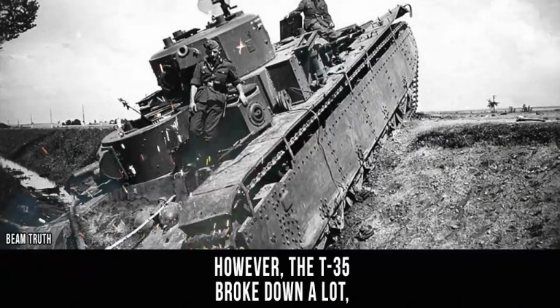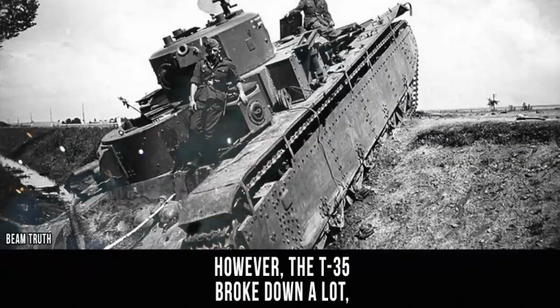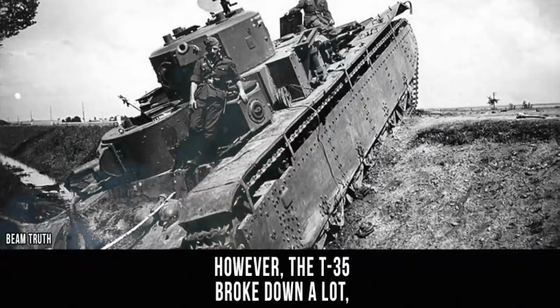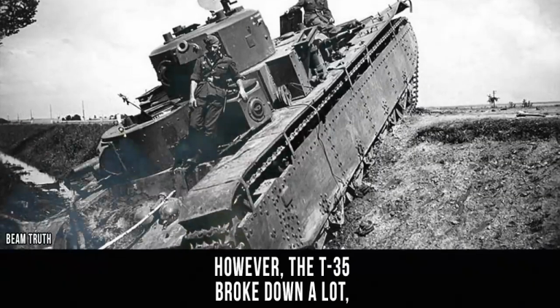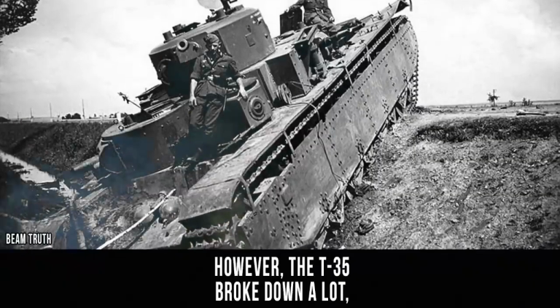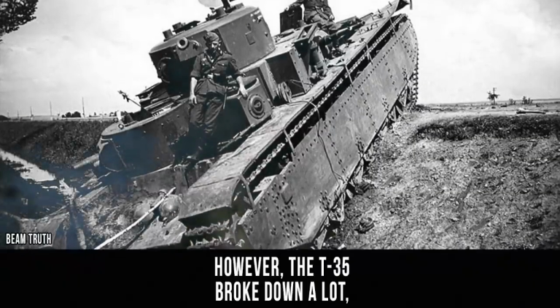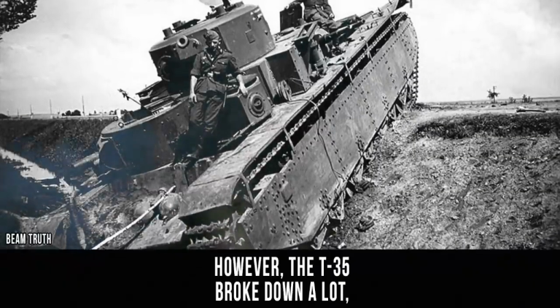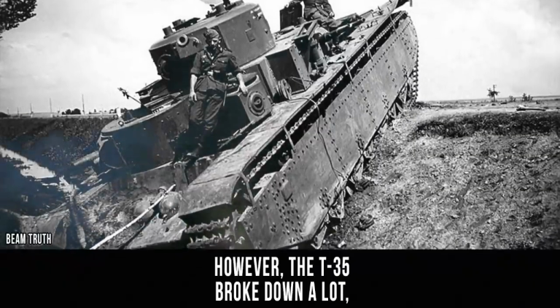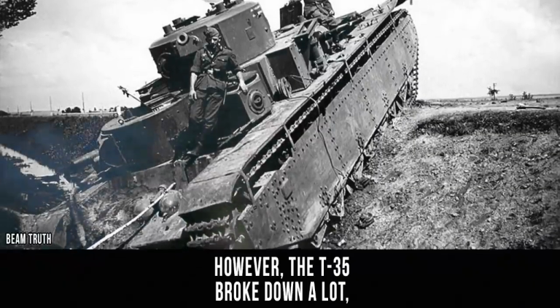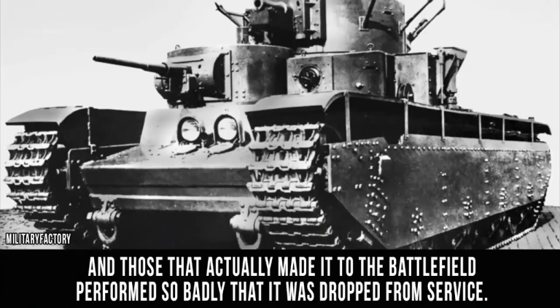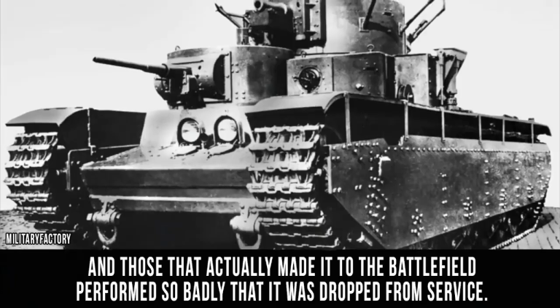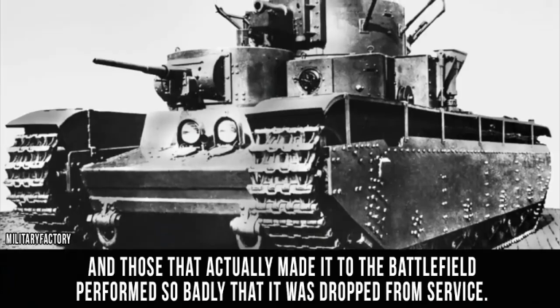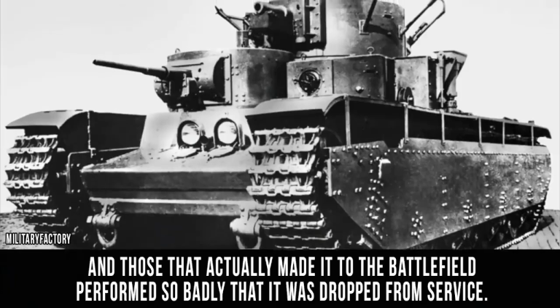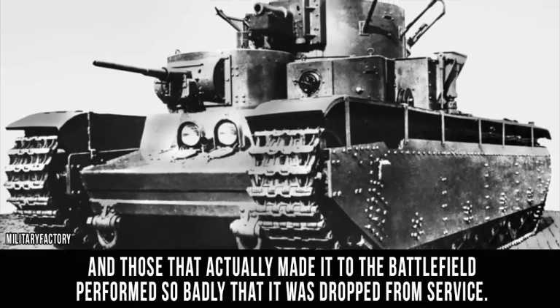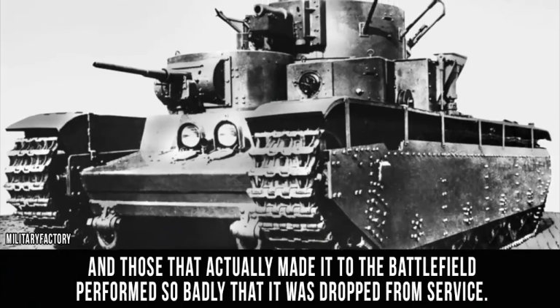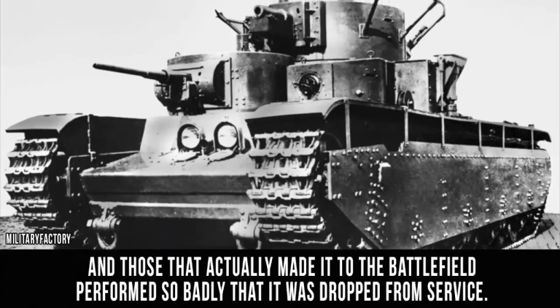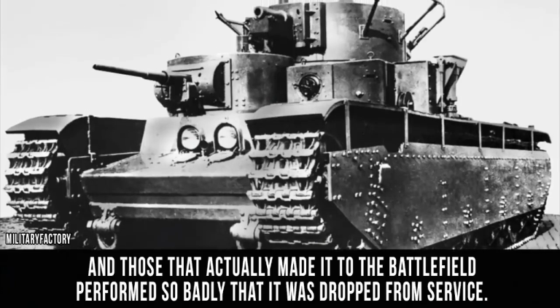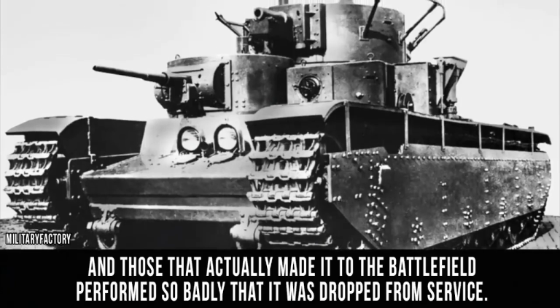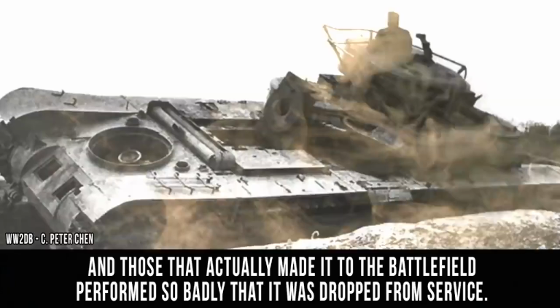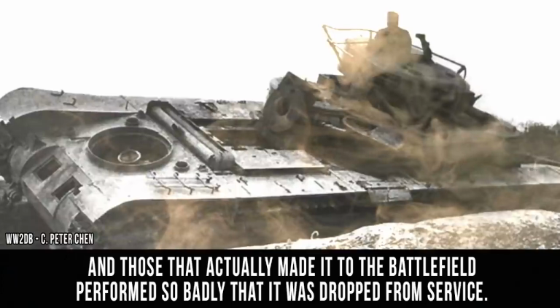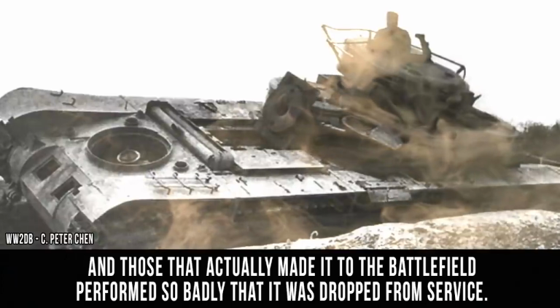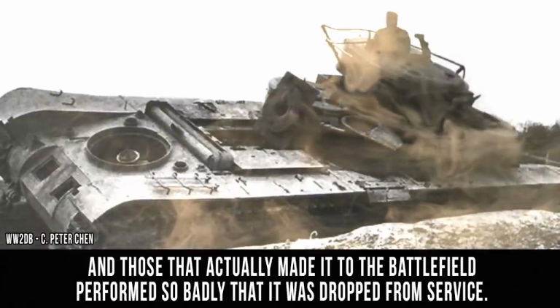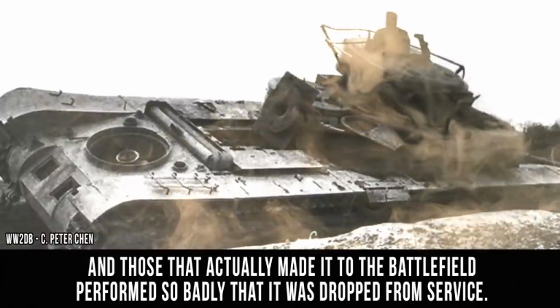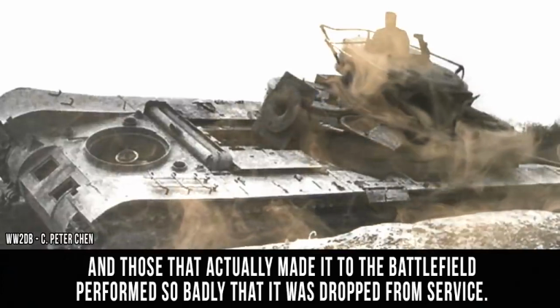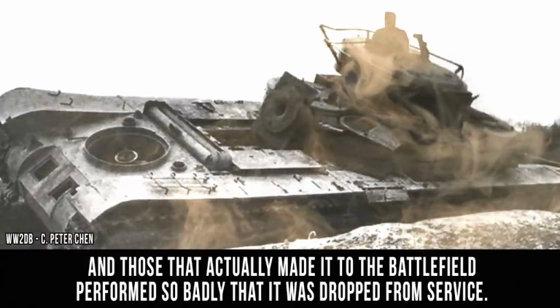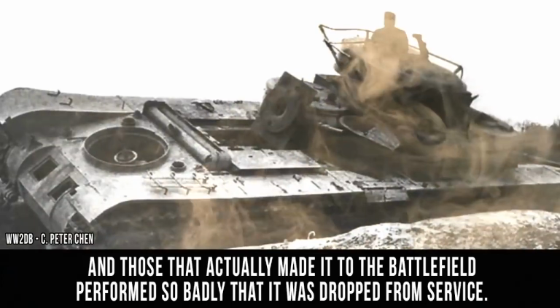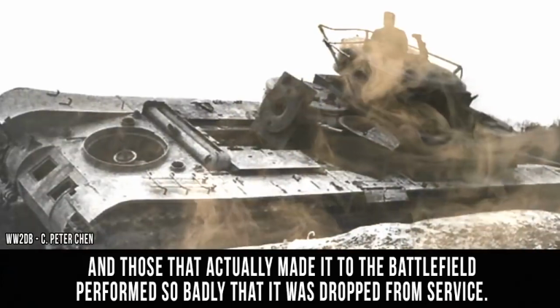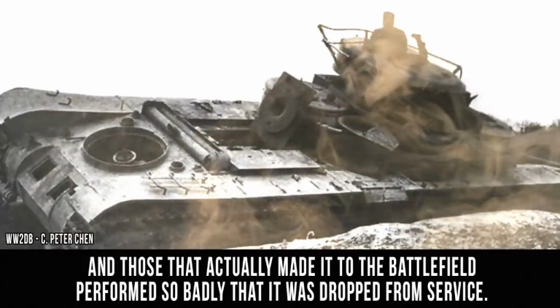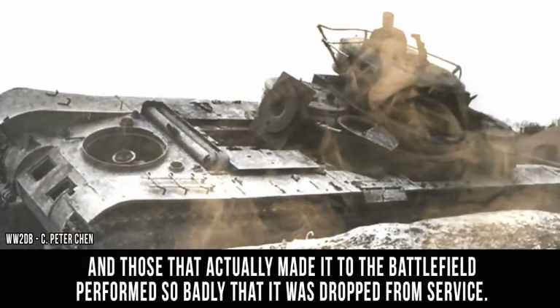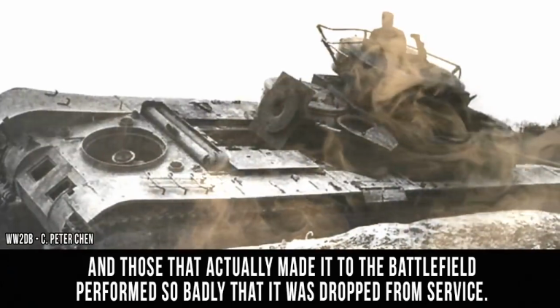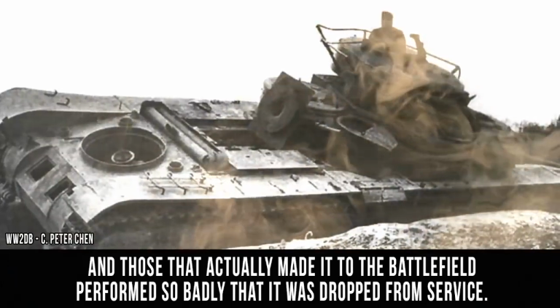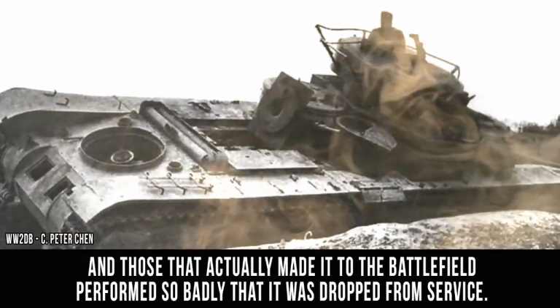However, the T-35 broke down a lot, and those that actually made it to the battlefield performed so badly that it was dropped from service.